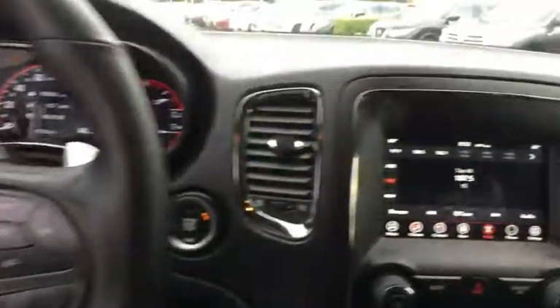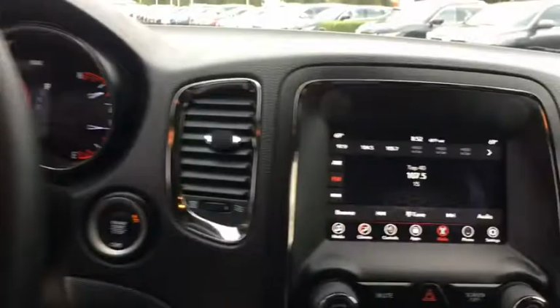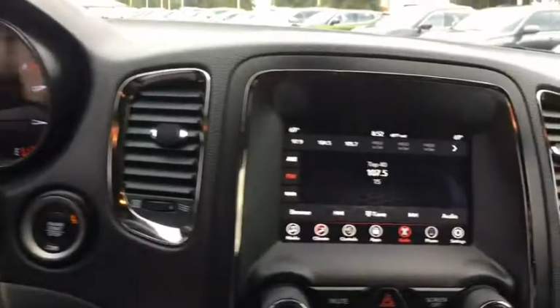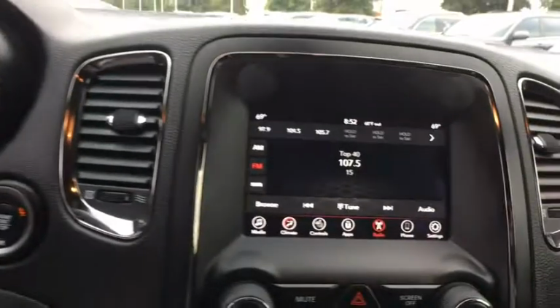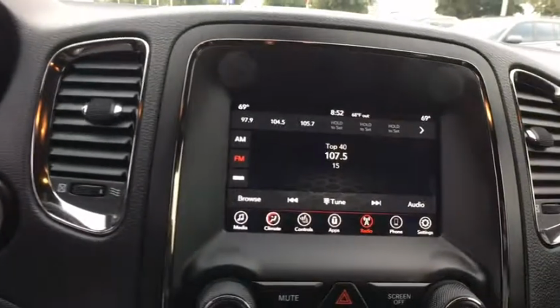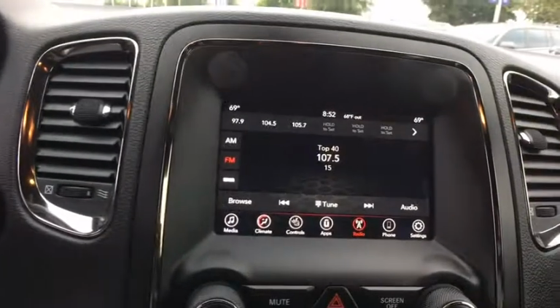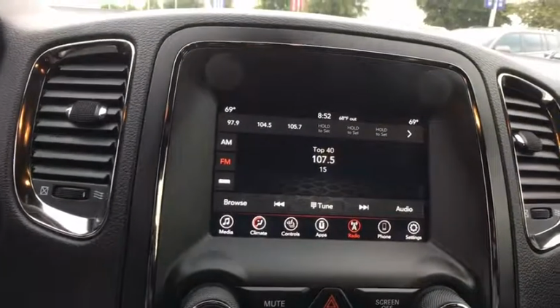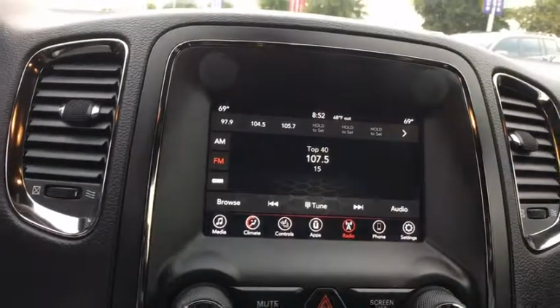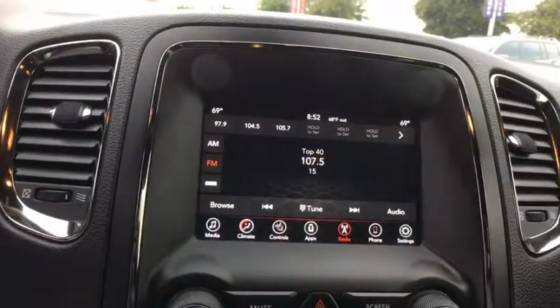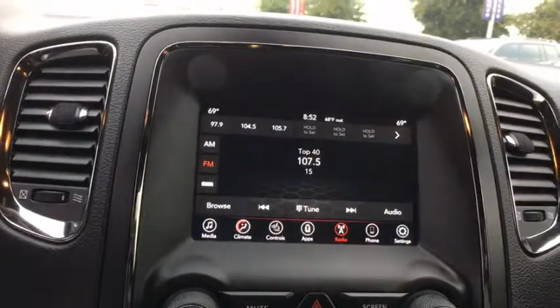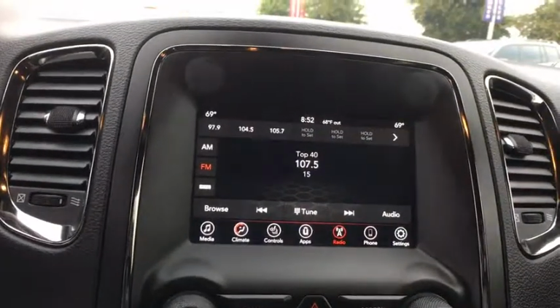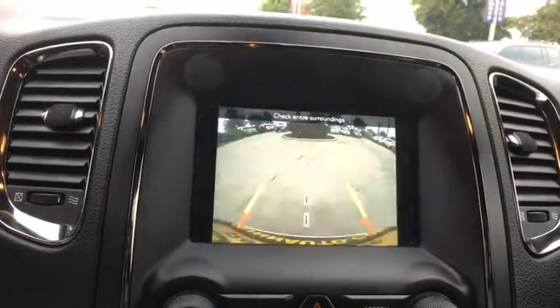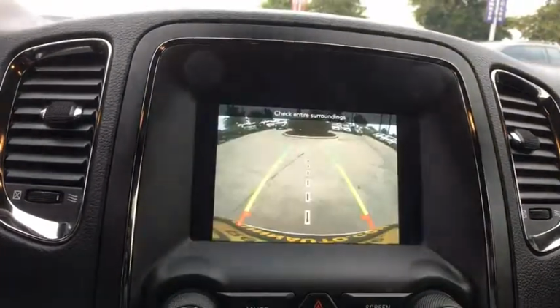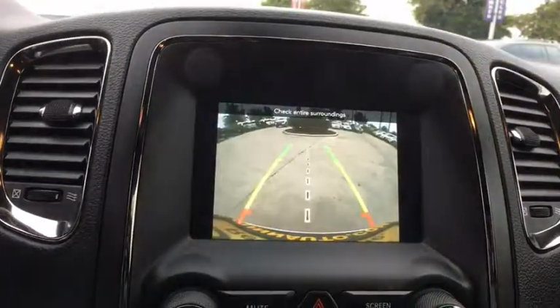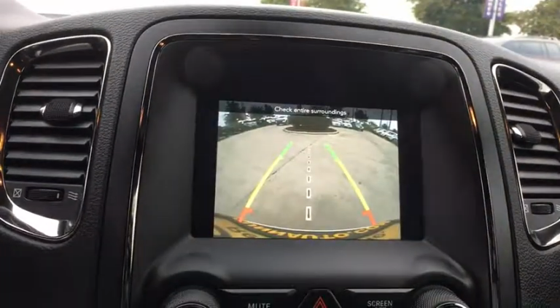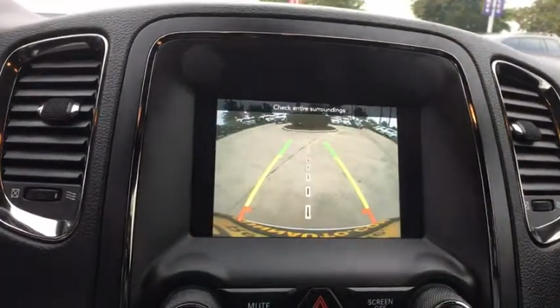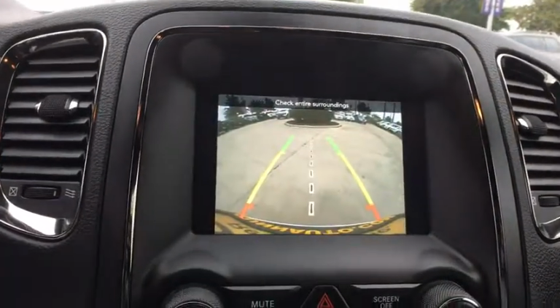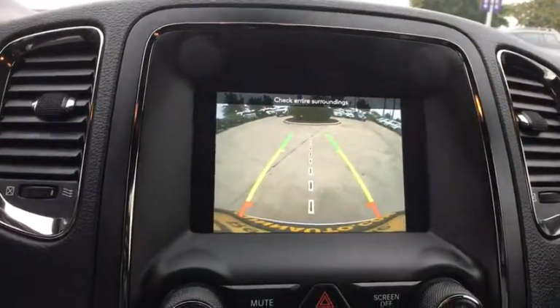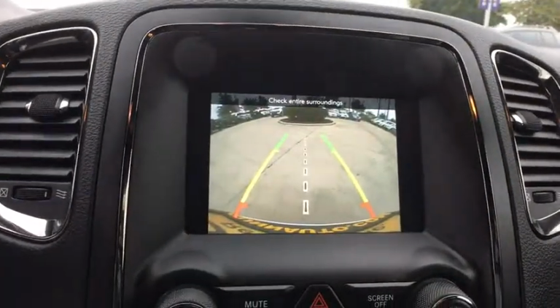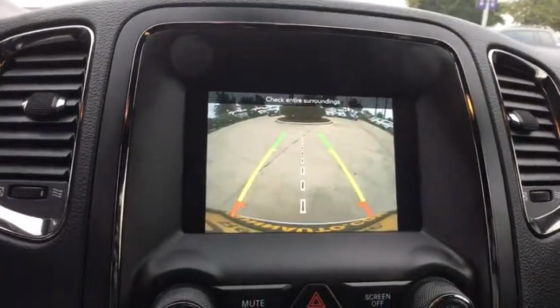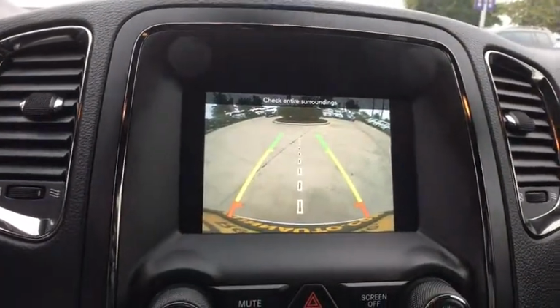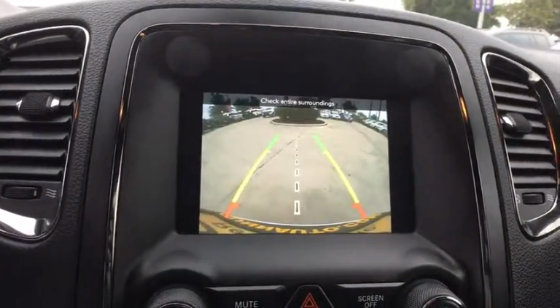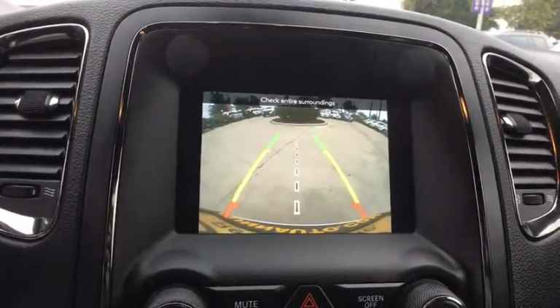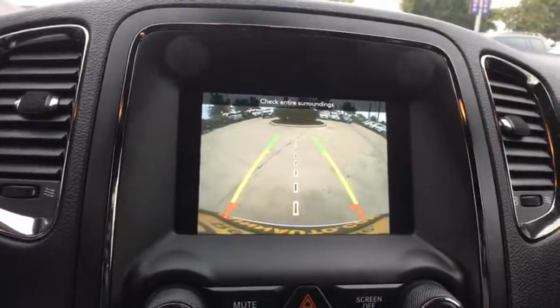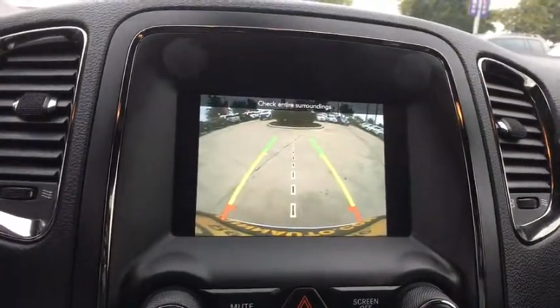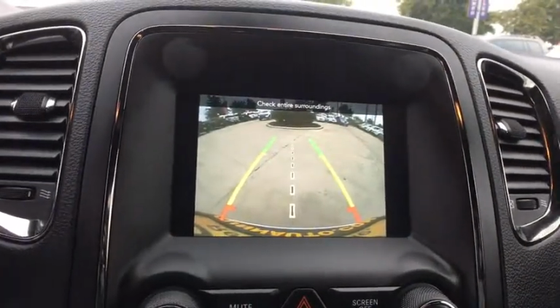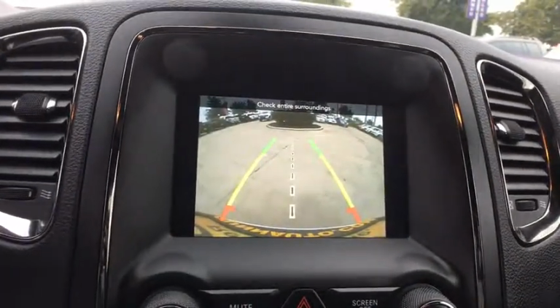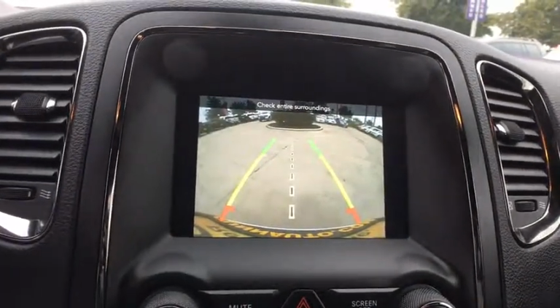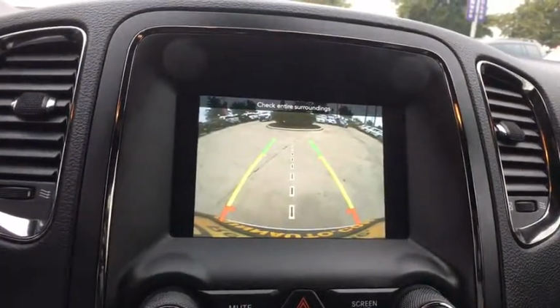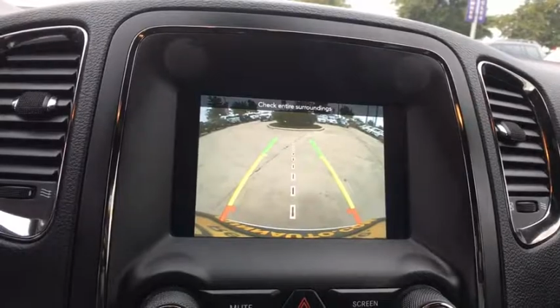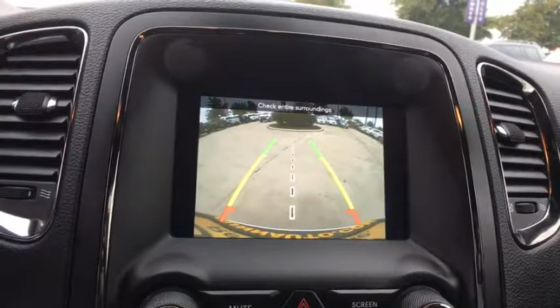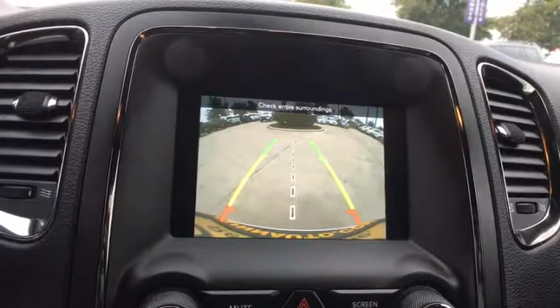AM-FM stereo radio. If you like it online, you'll love it in your driveway. Take it for a spin today.